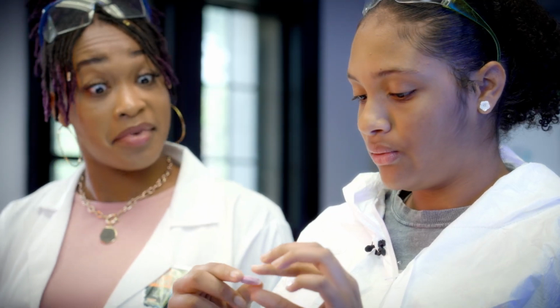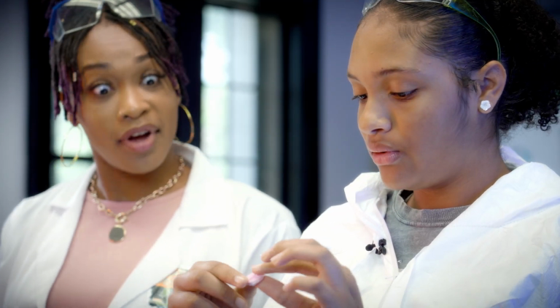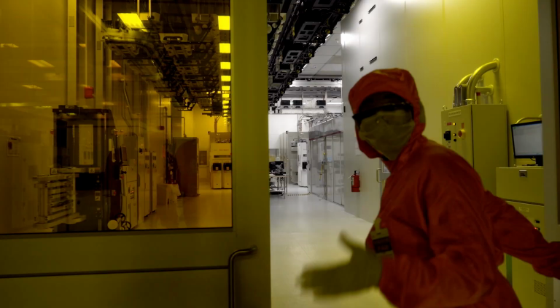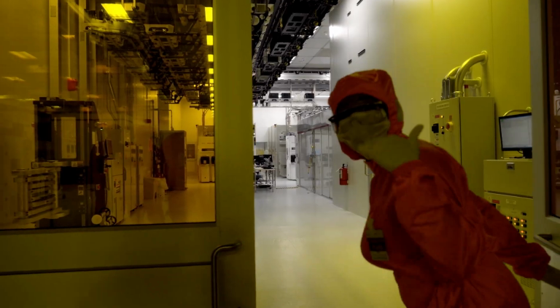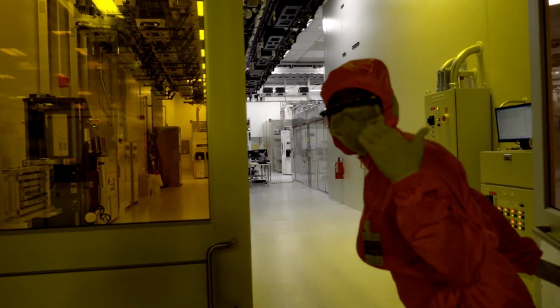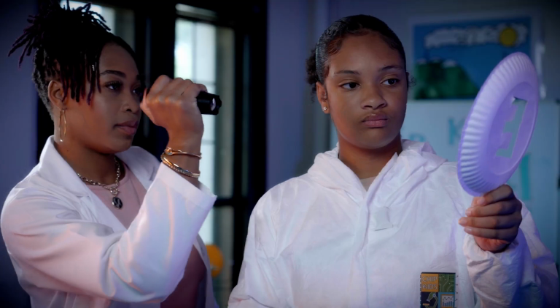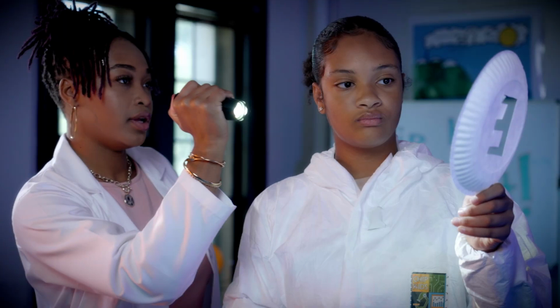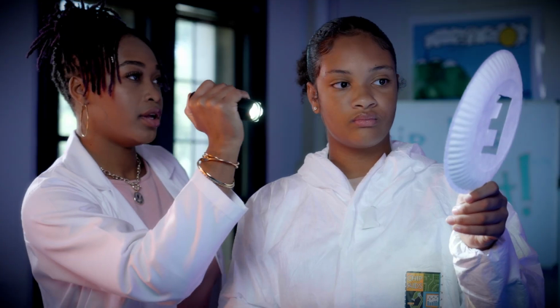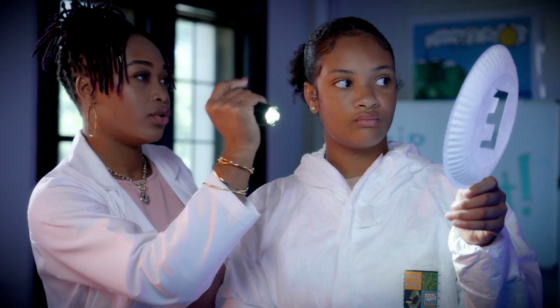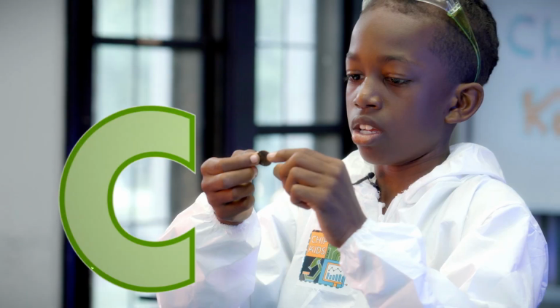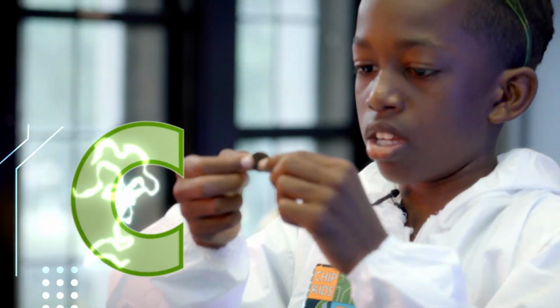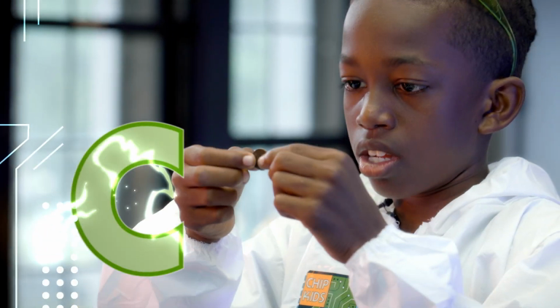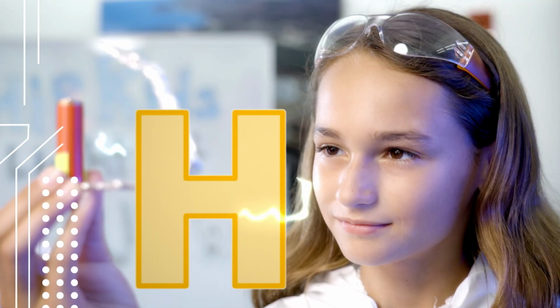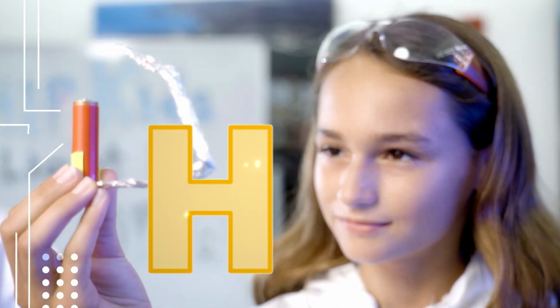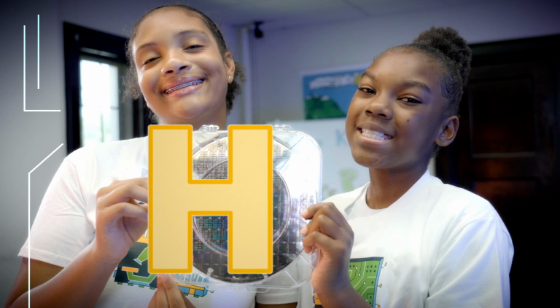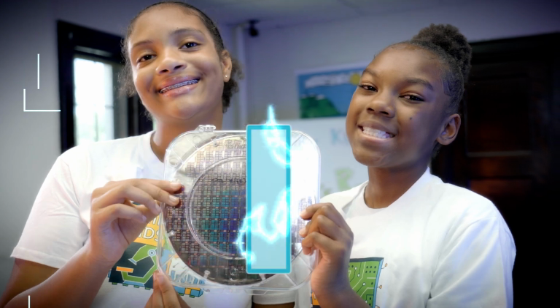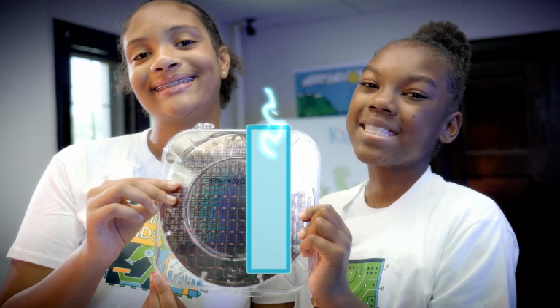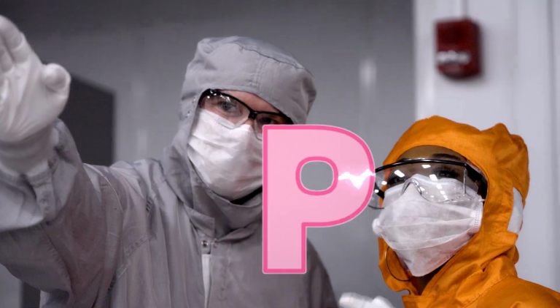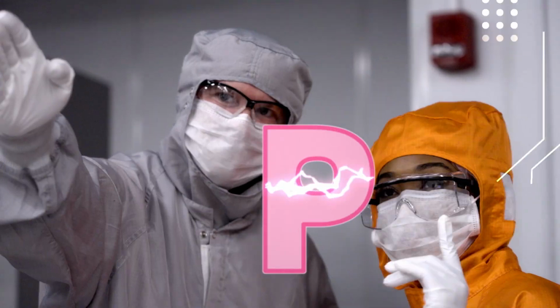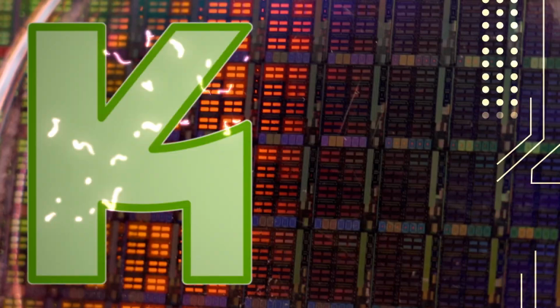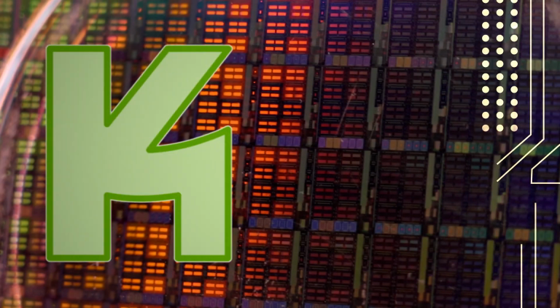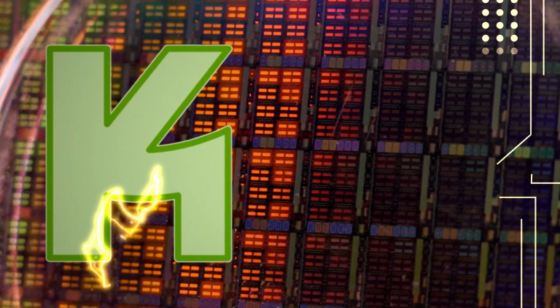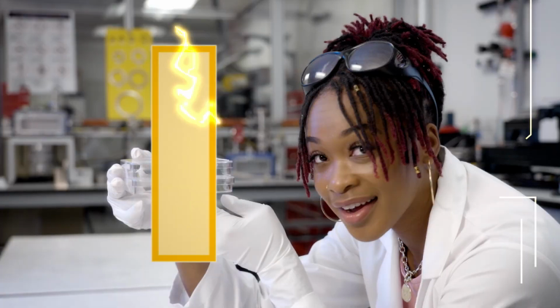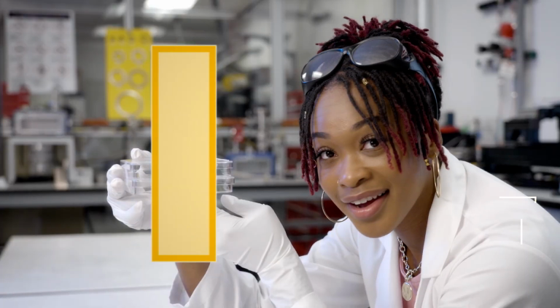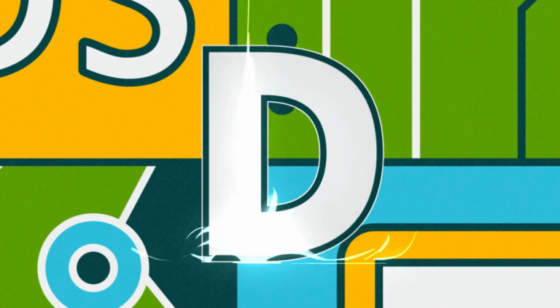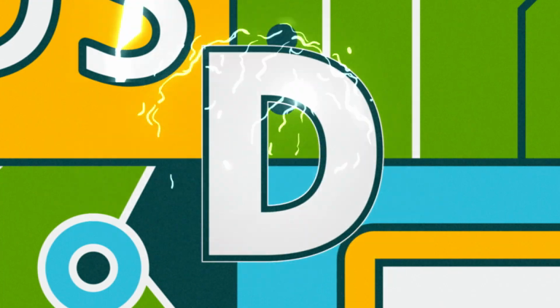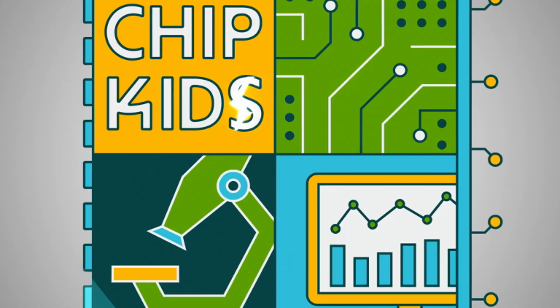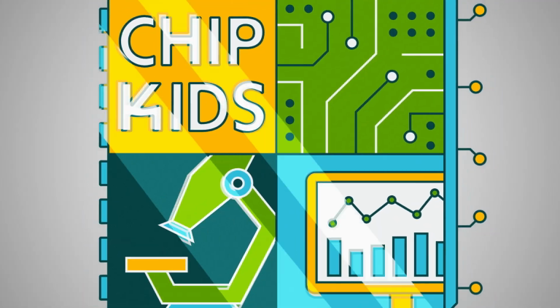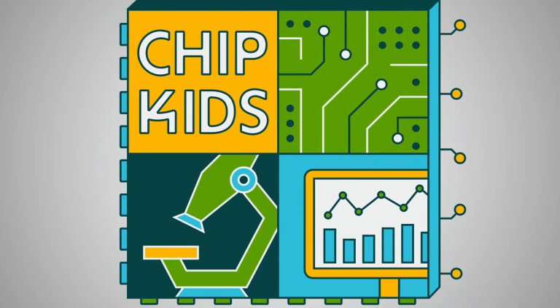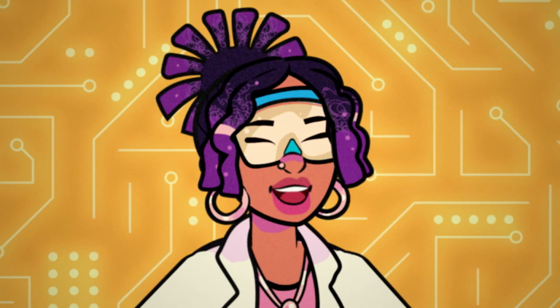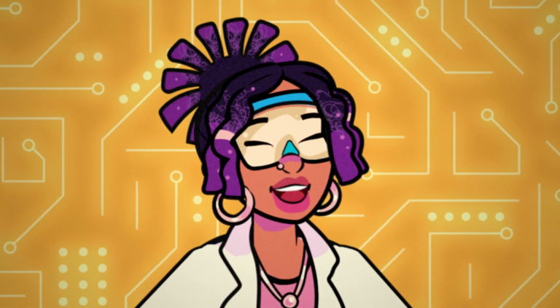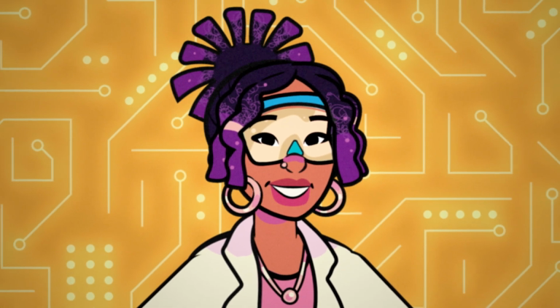Miss Poe, teach us a thing or two. We're the C-H-I-P-K-I-D-S. Let's learn!